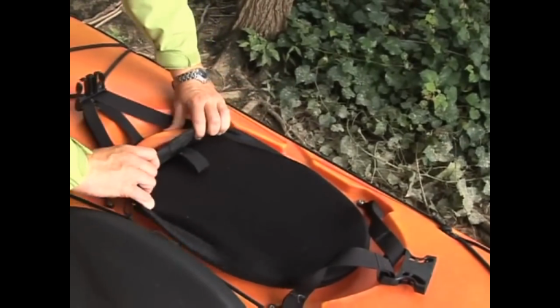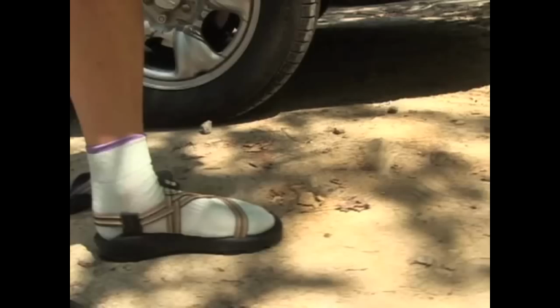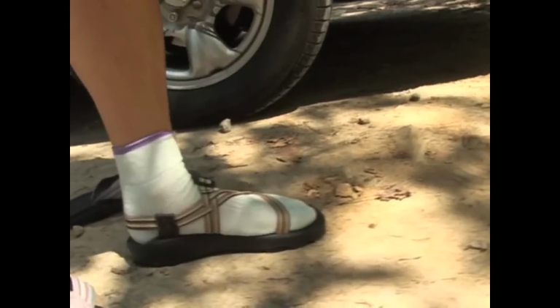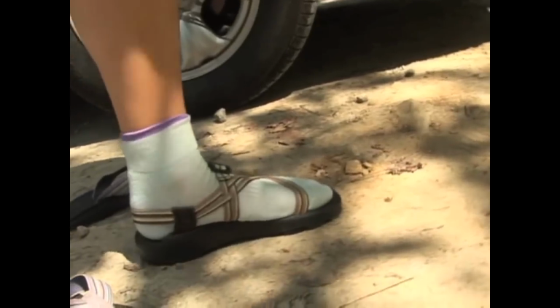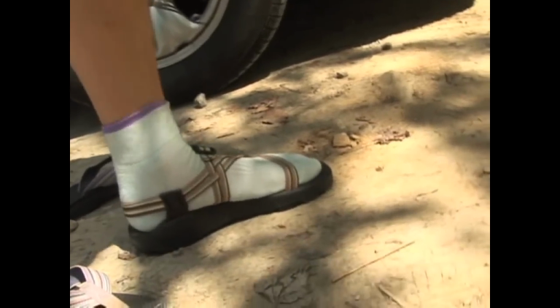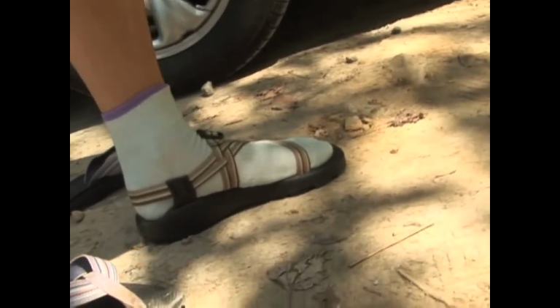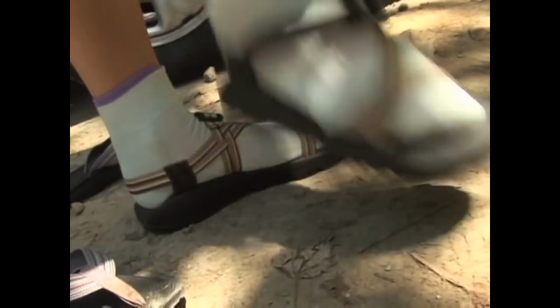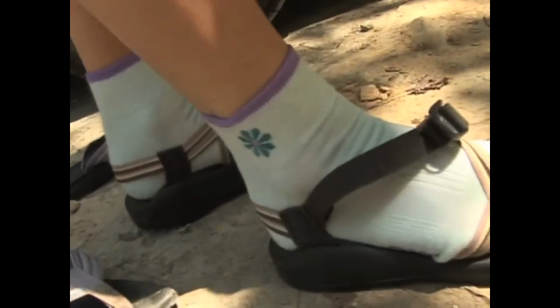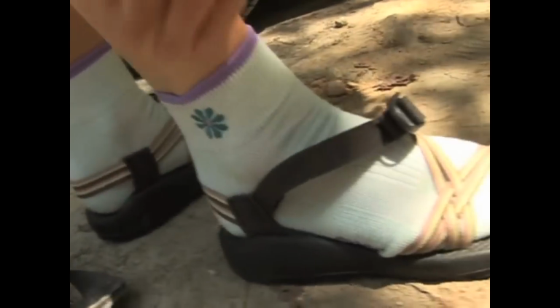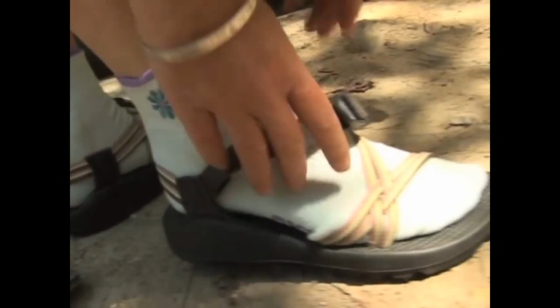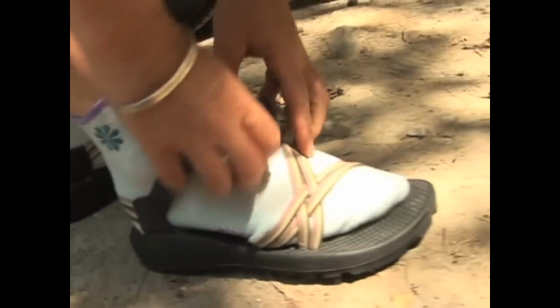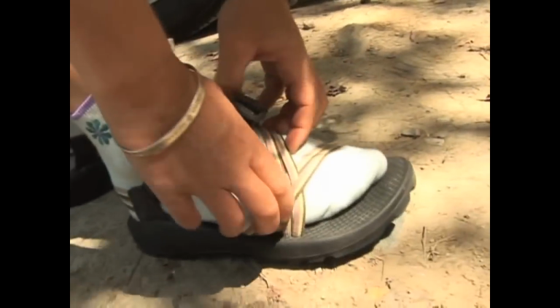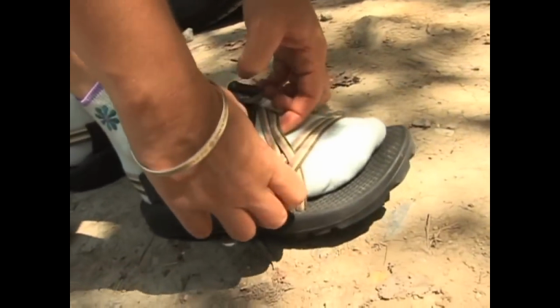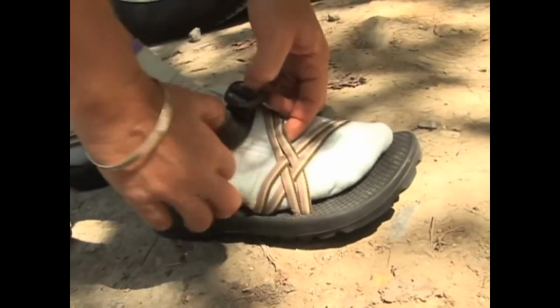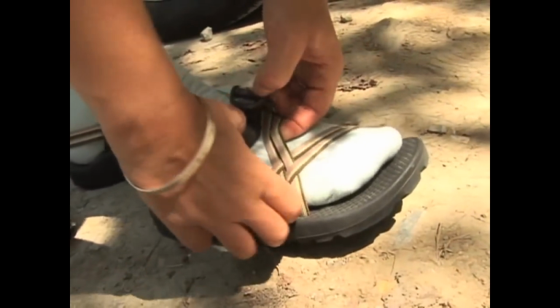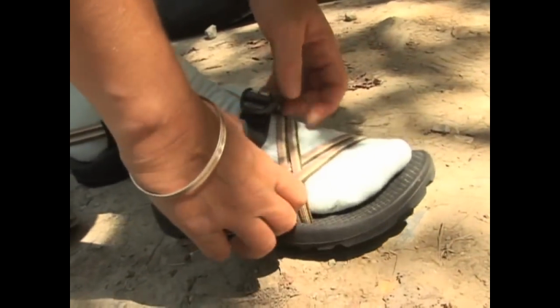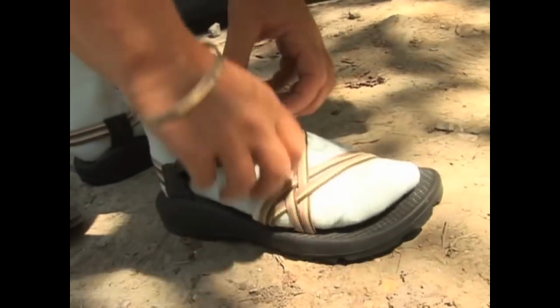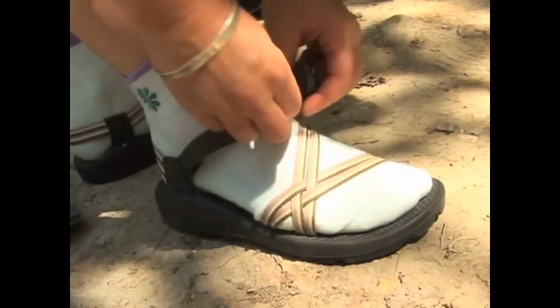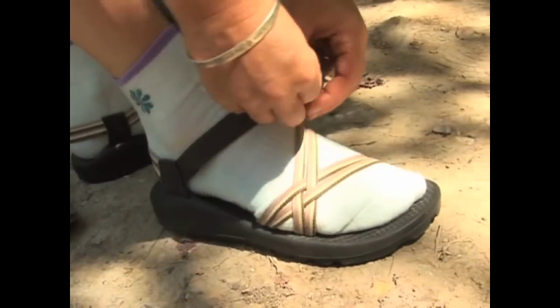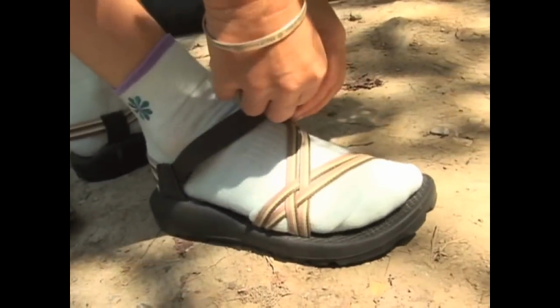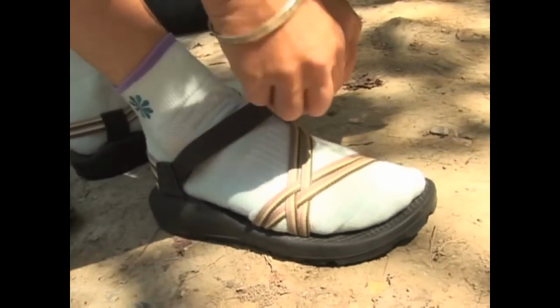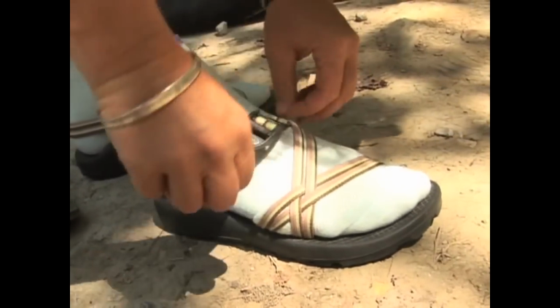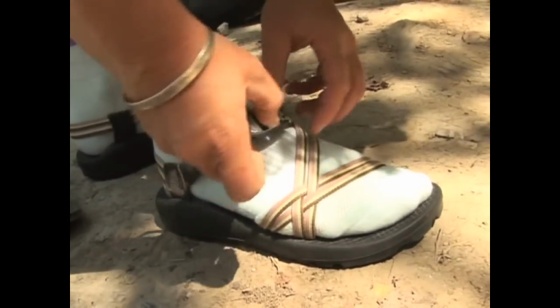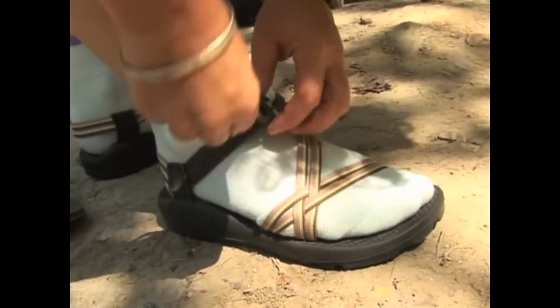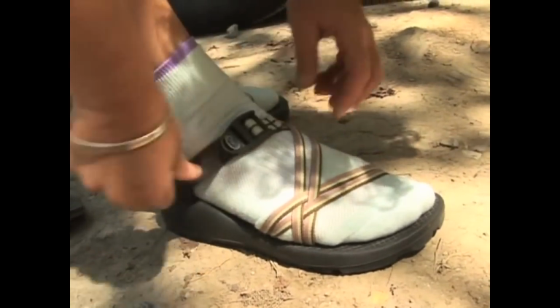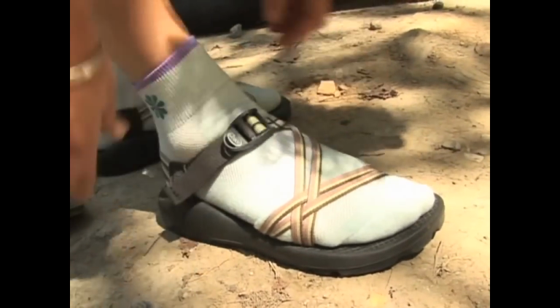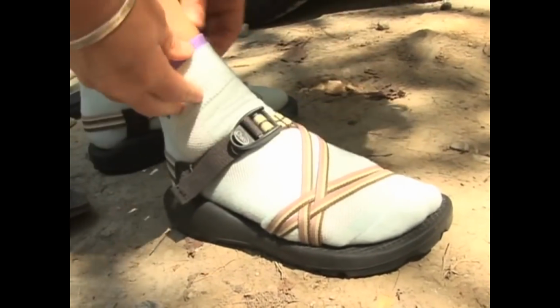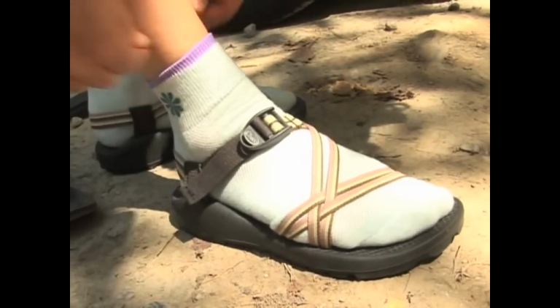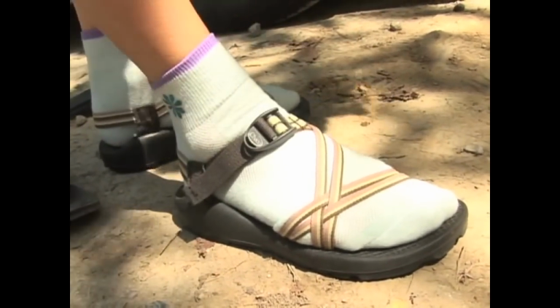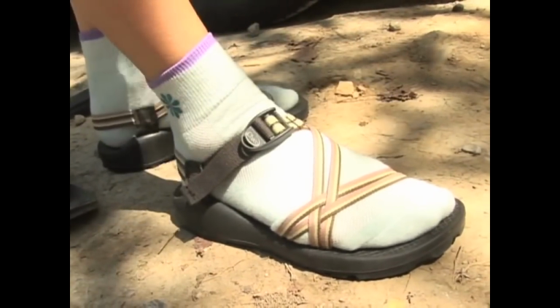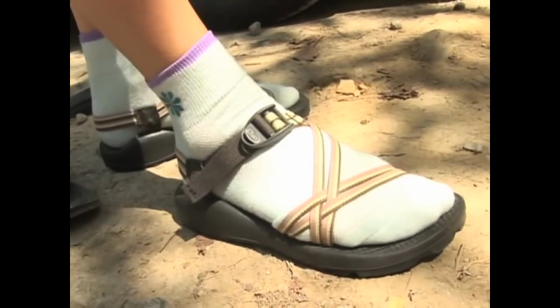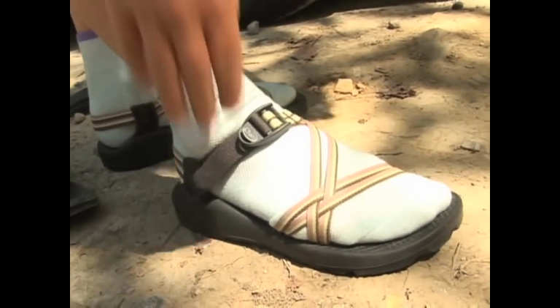If you're paddling in cold weather, a pair of fleece or wool socks worn with your sandals will keep your feet nice and warm.